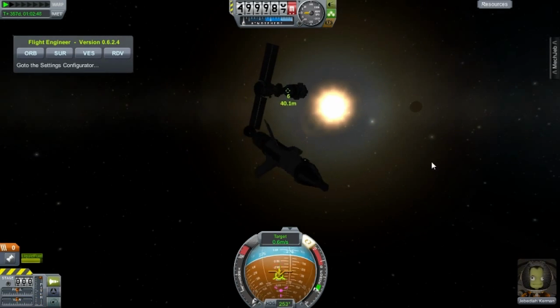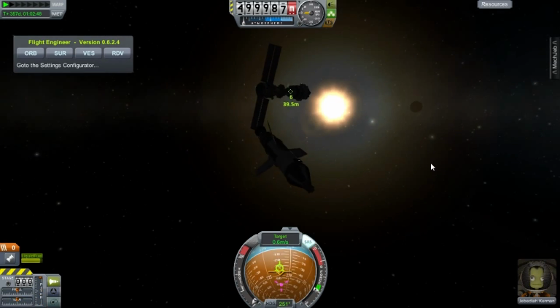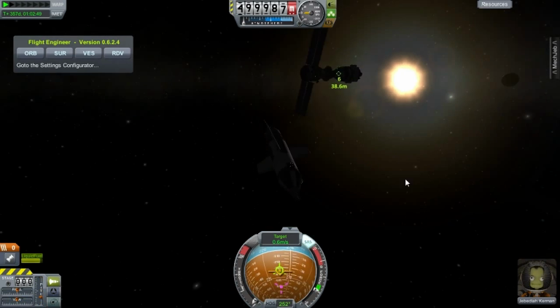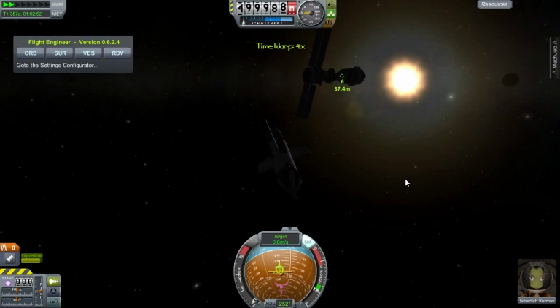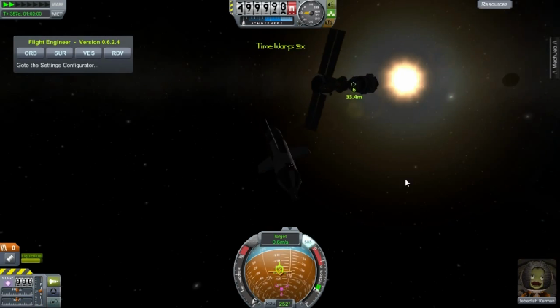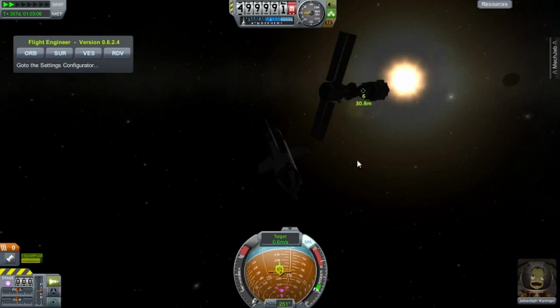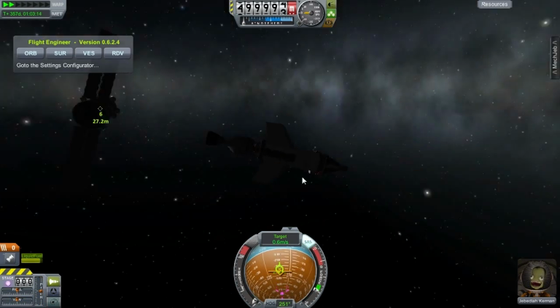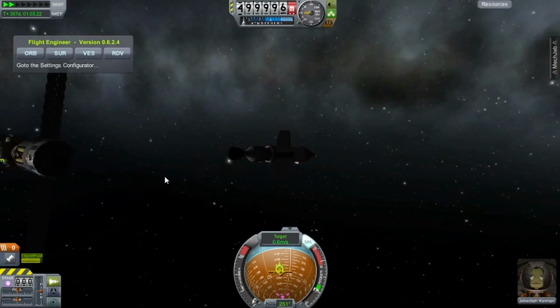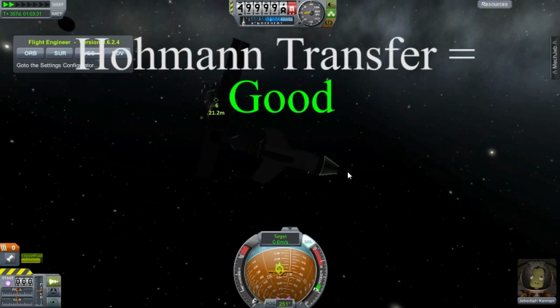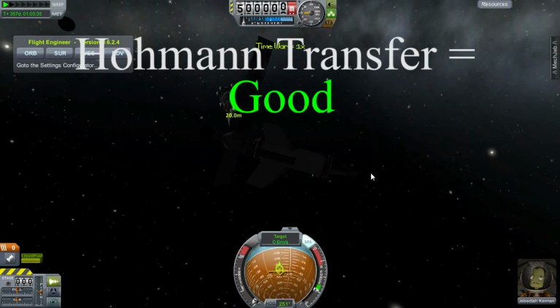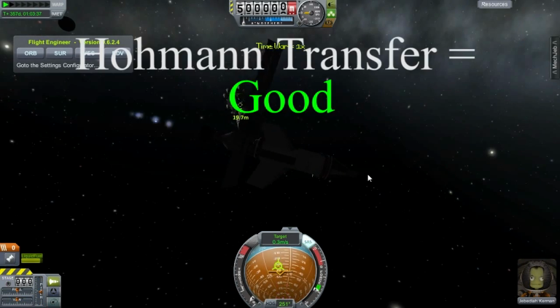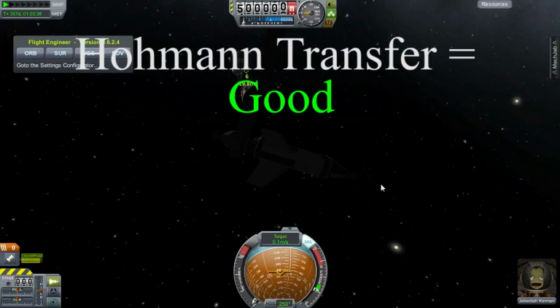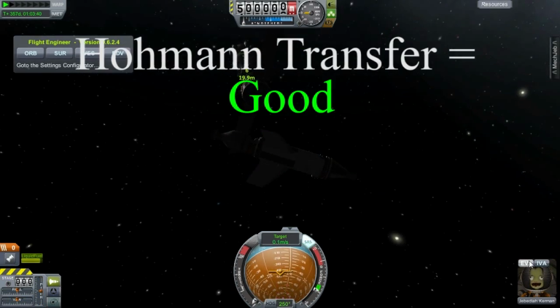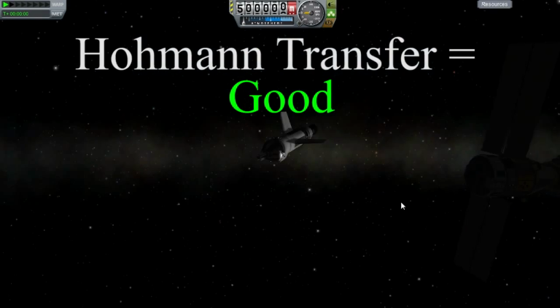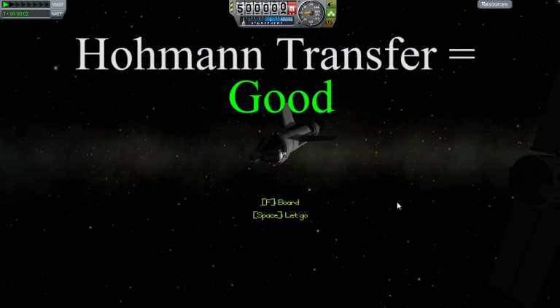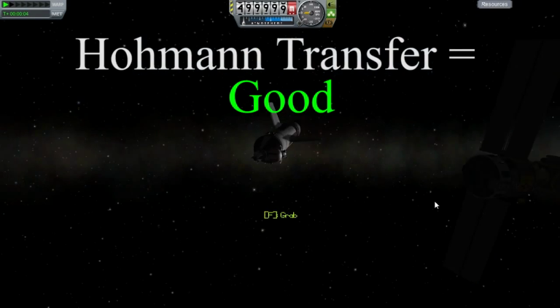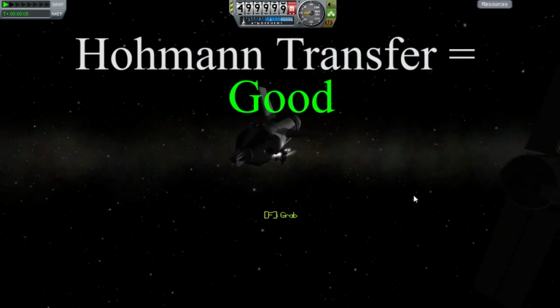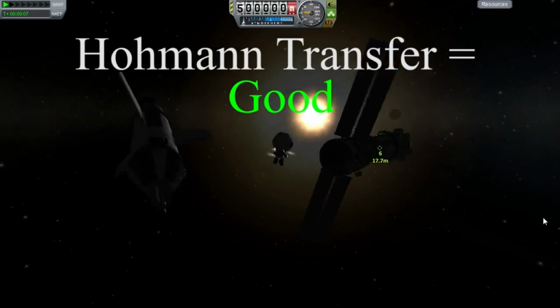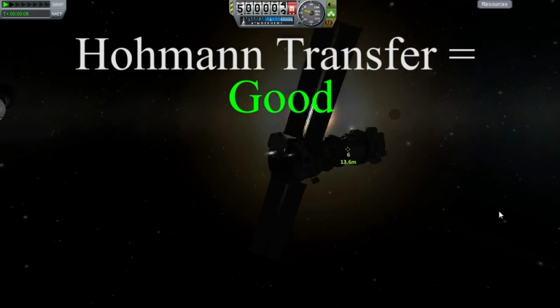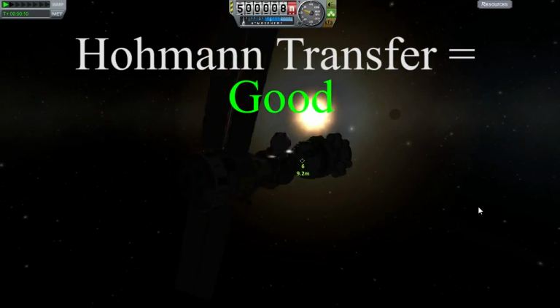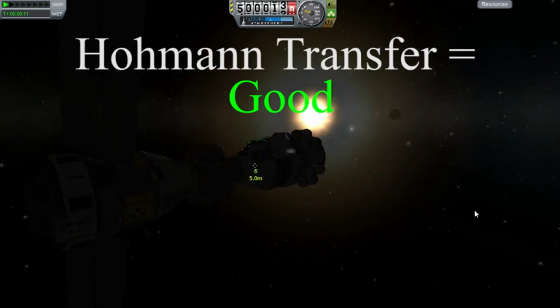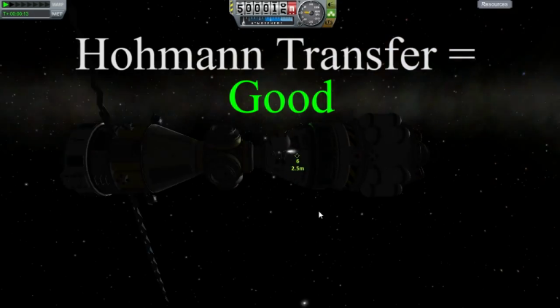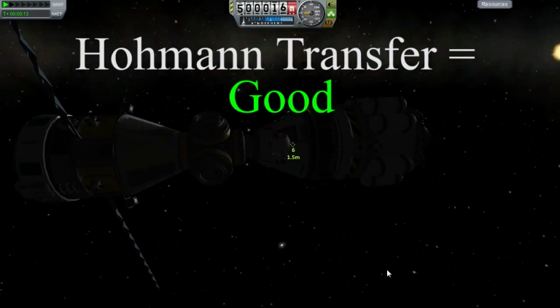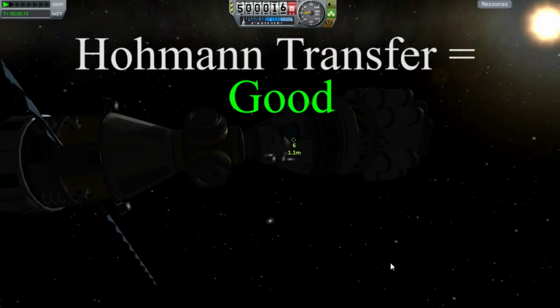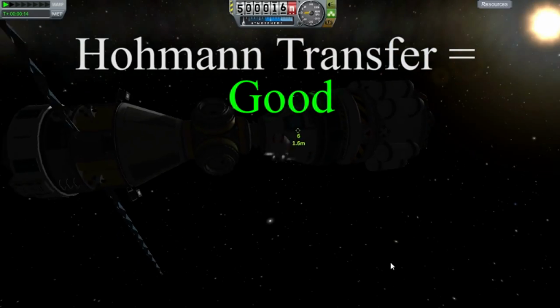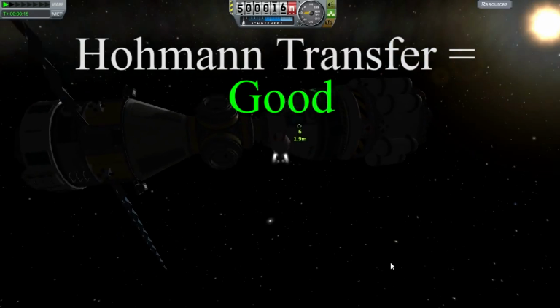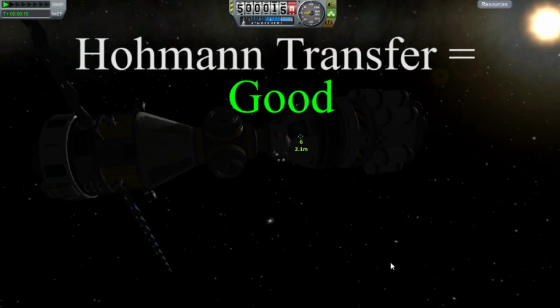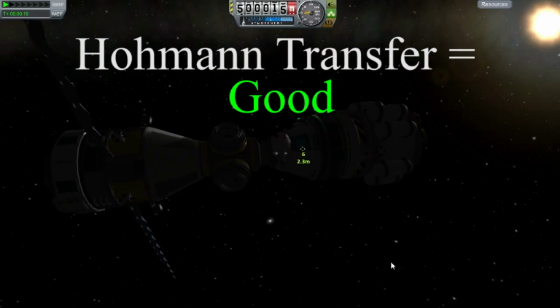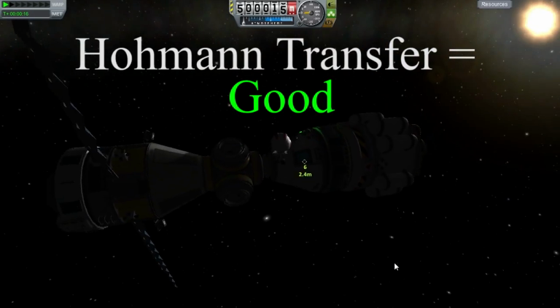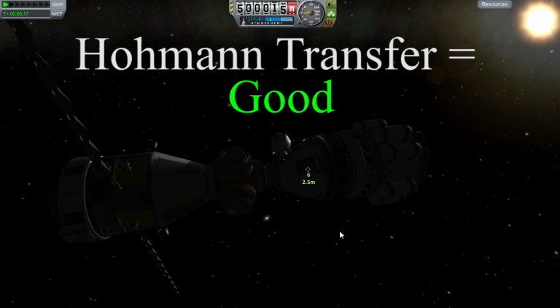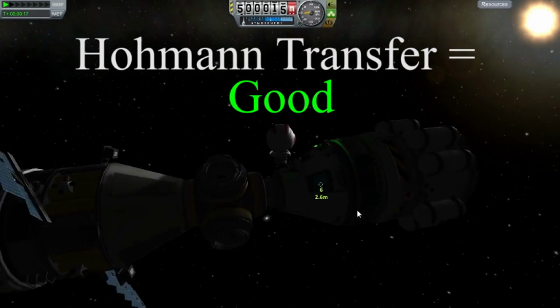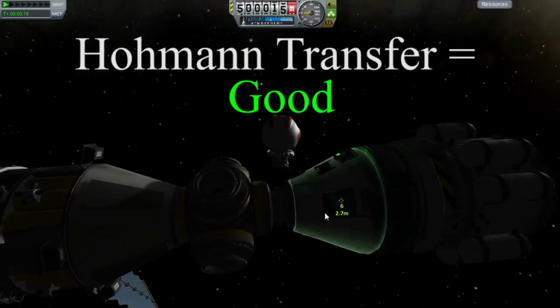In conclusion, the Hohmann Transfer is an efficient way to change altitudes while in orbit.